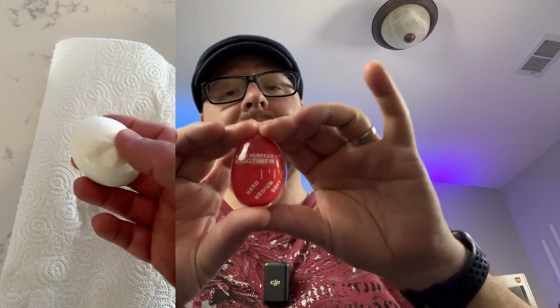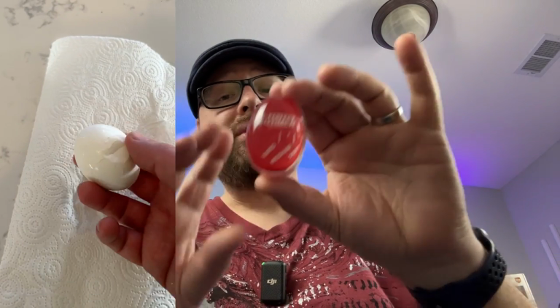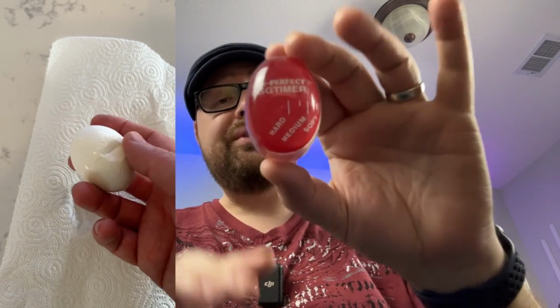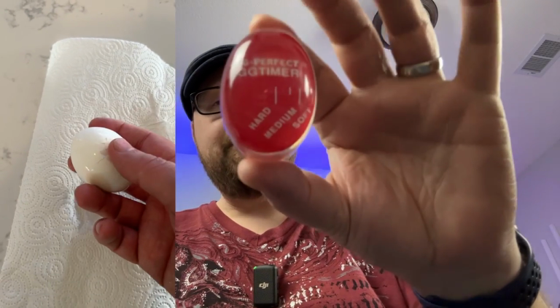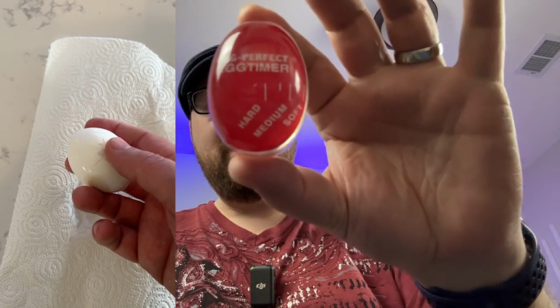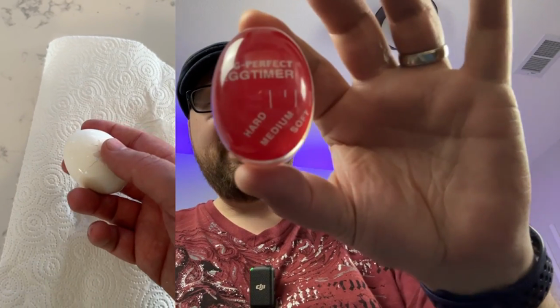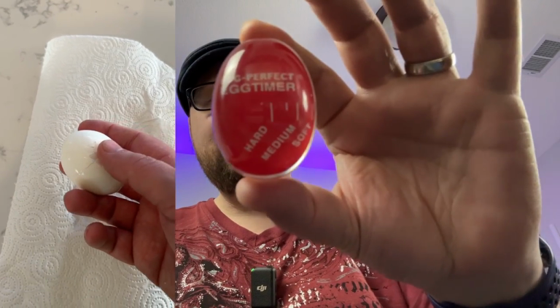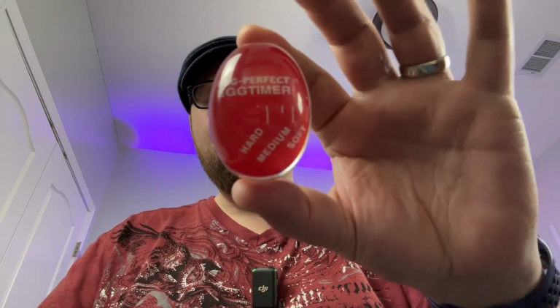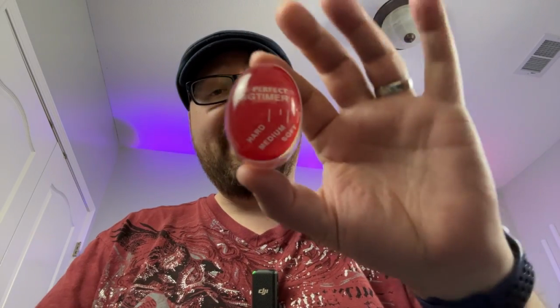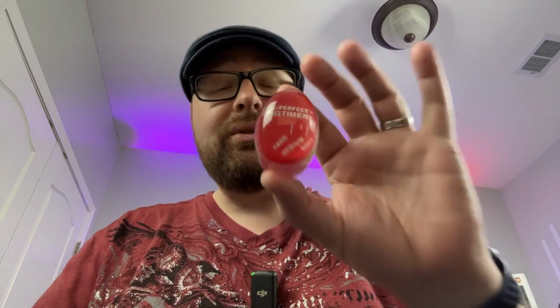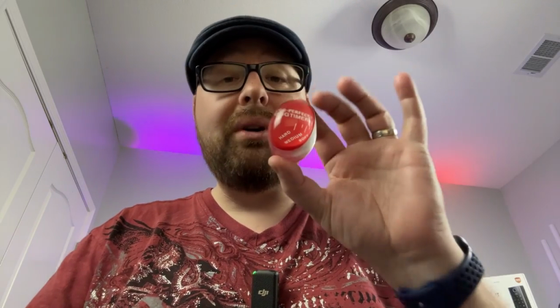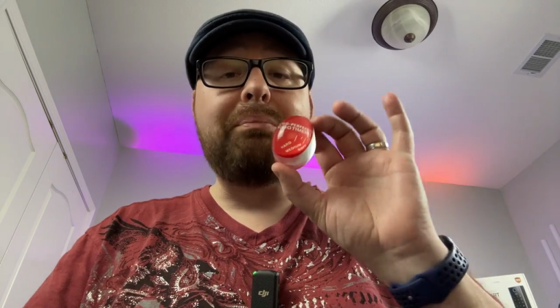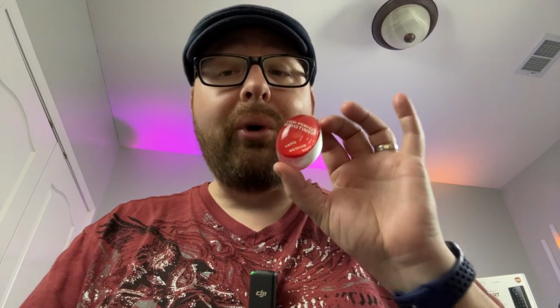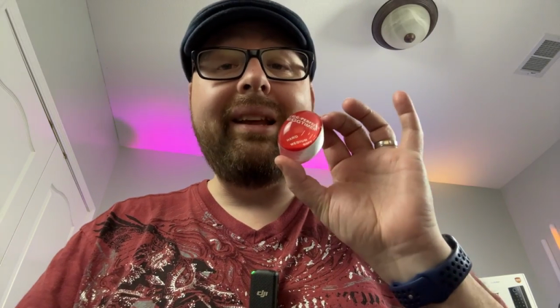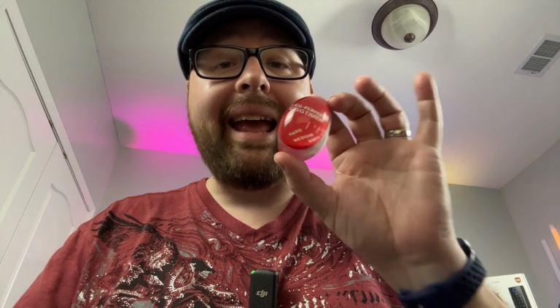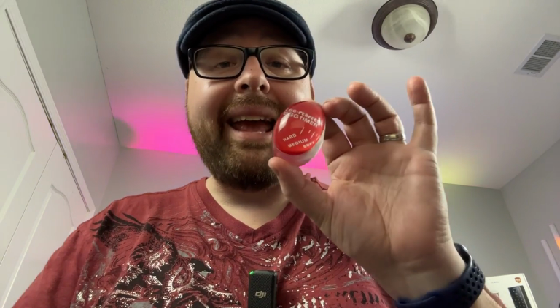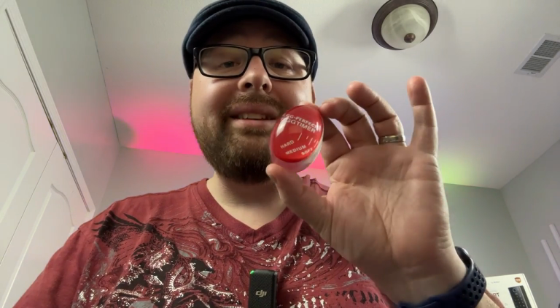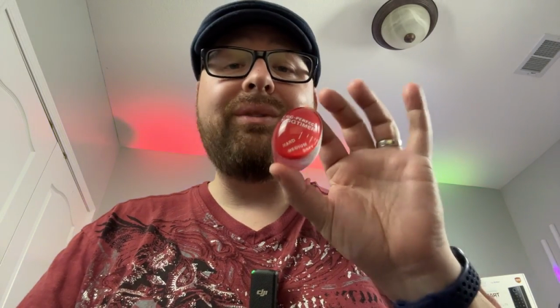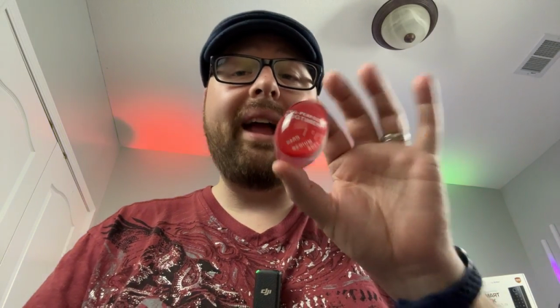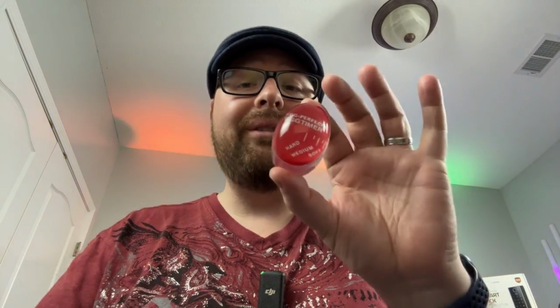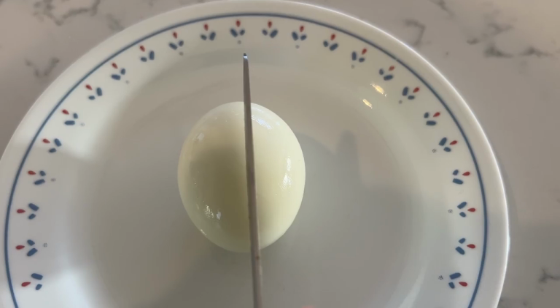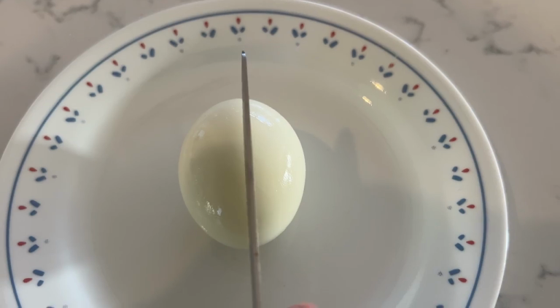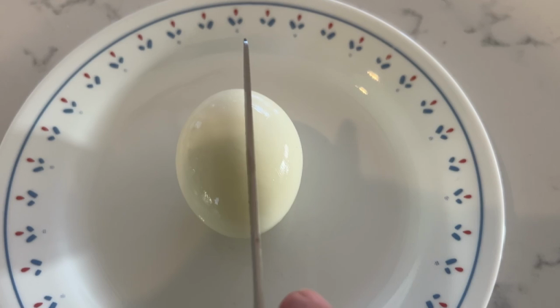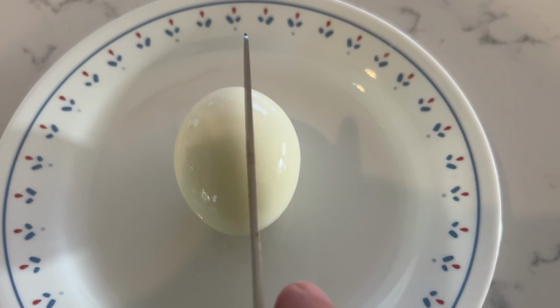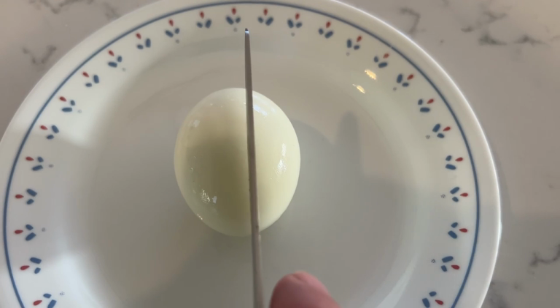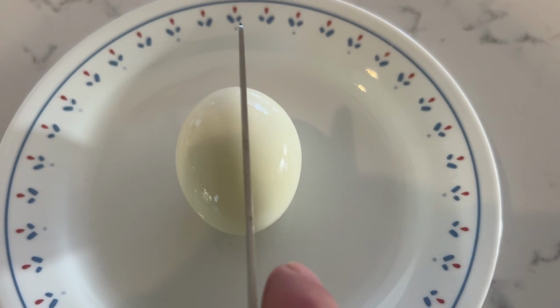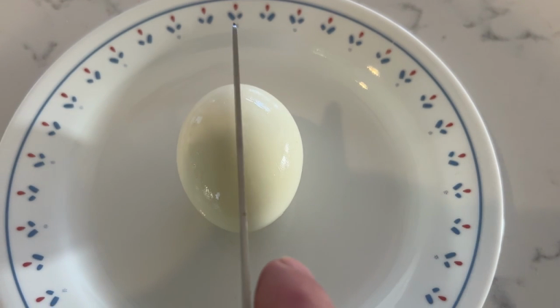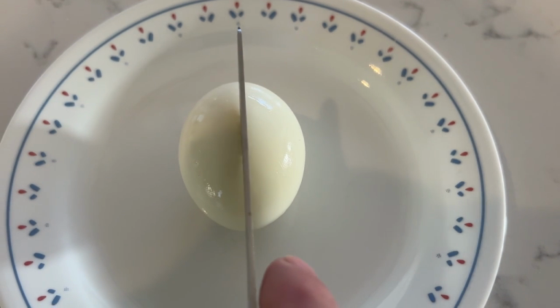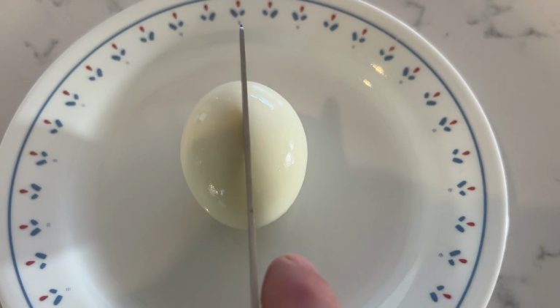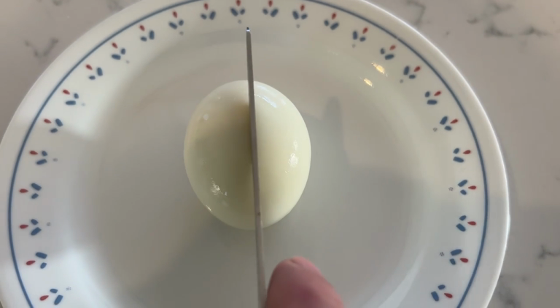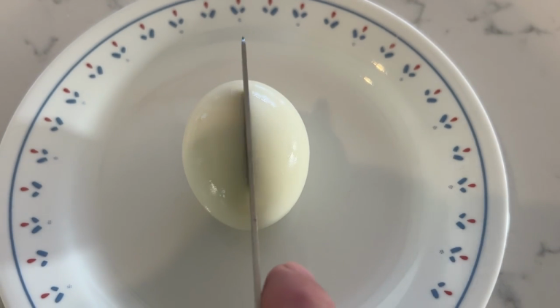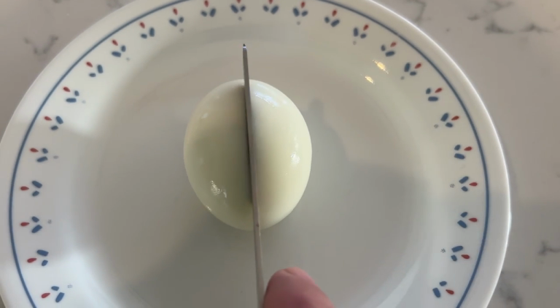So say goodbye to the hassle of boiling eggs forever. I hope you found this helpful.